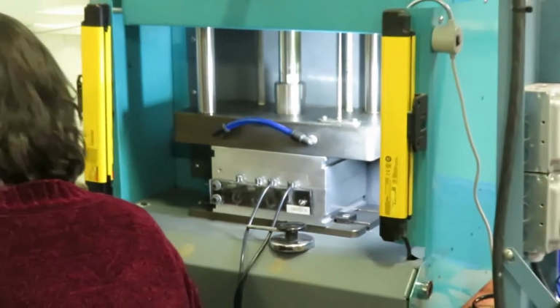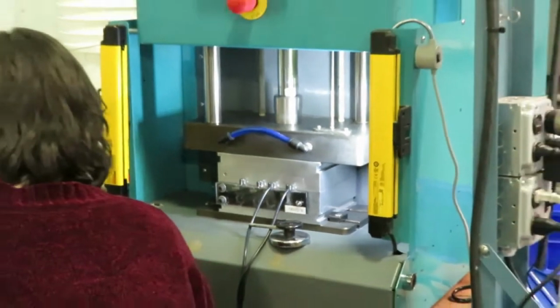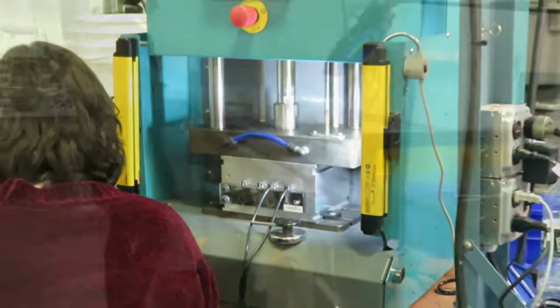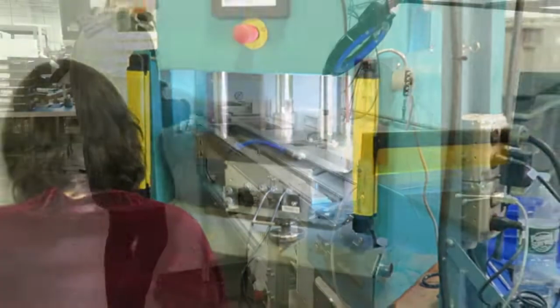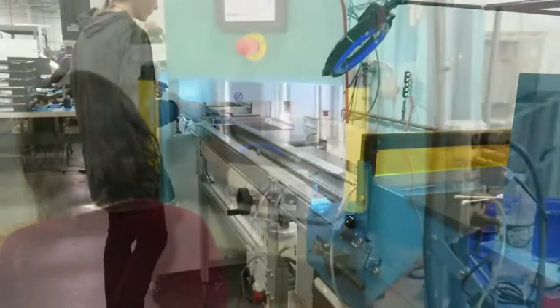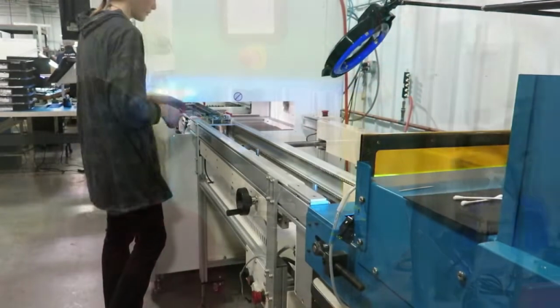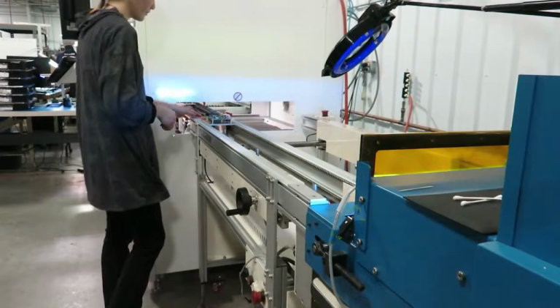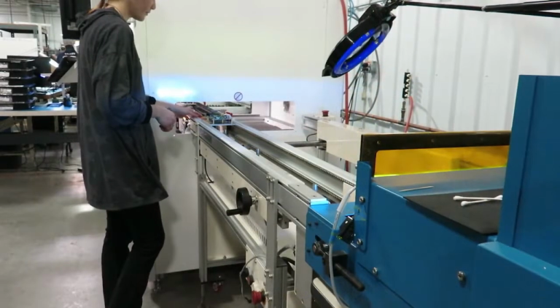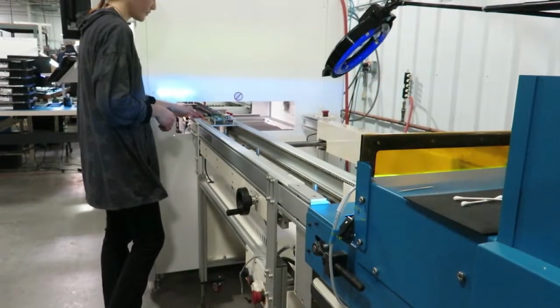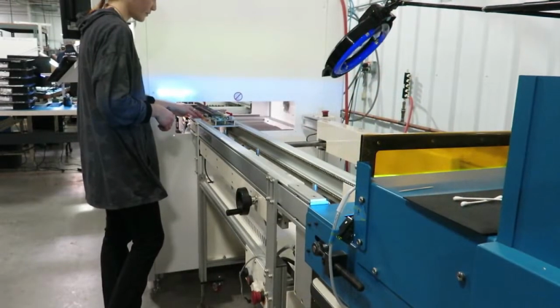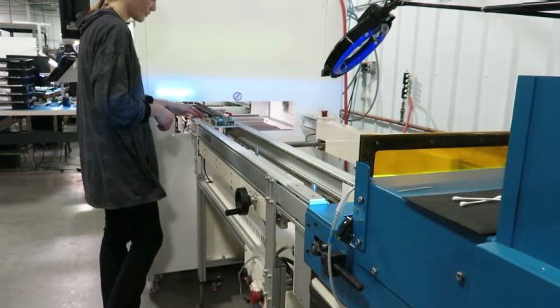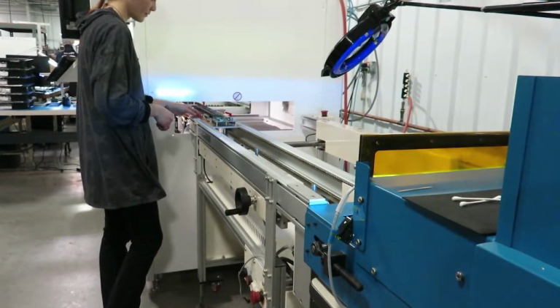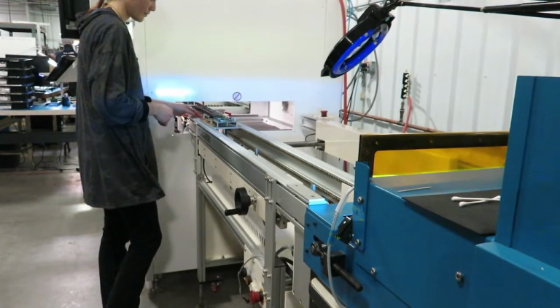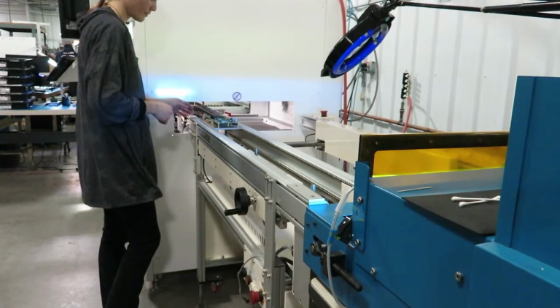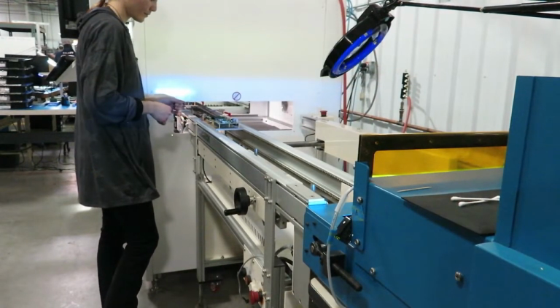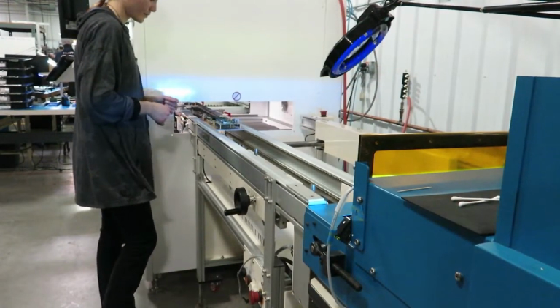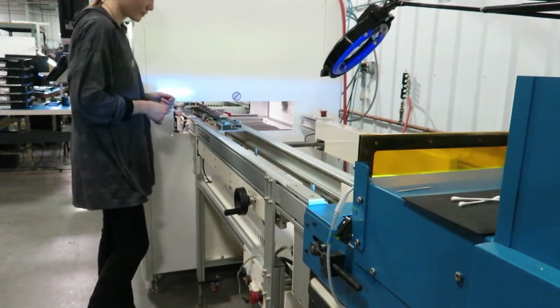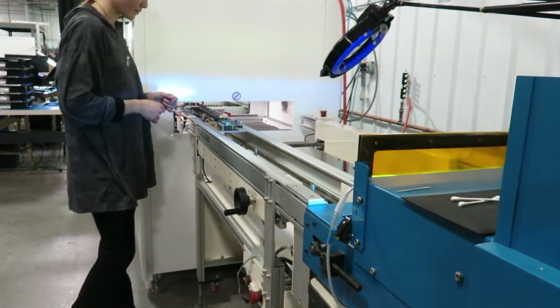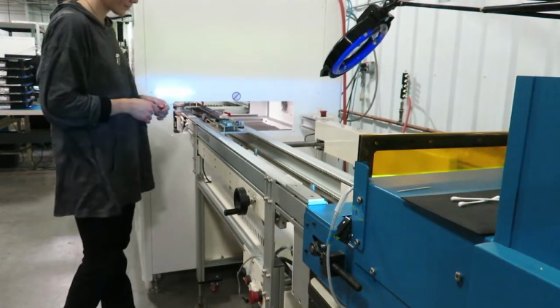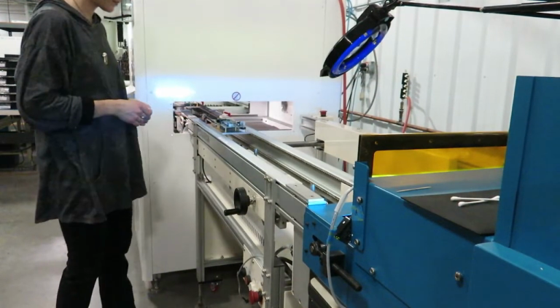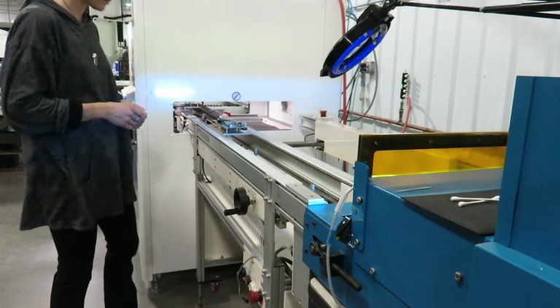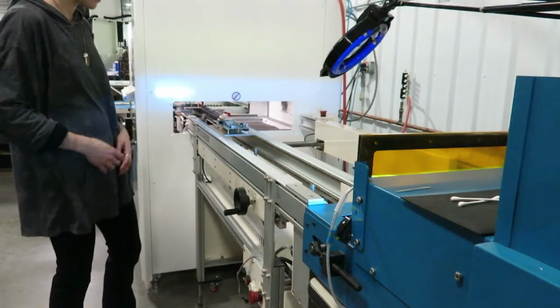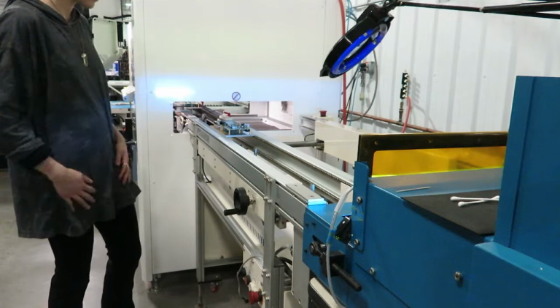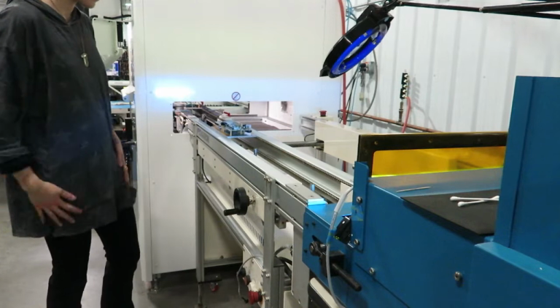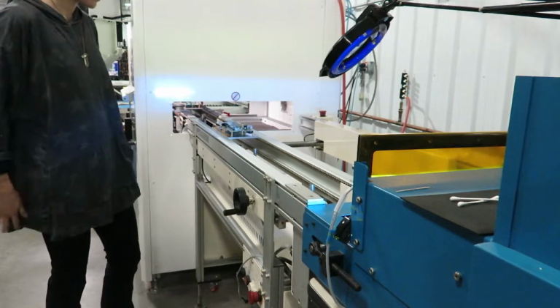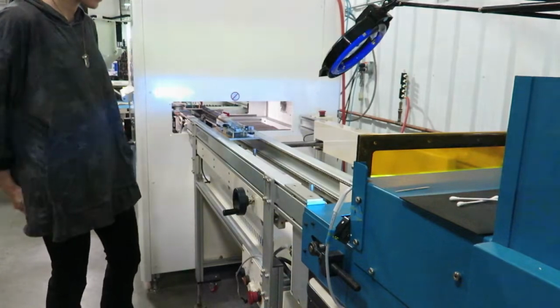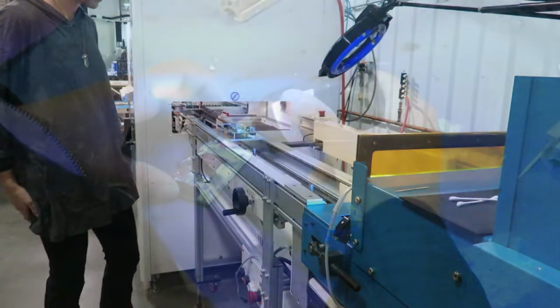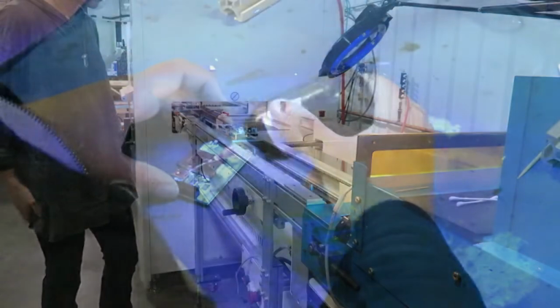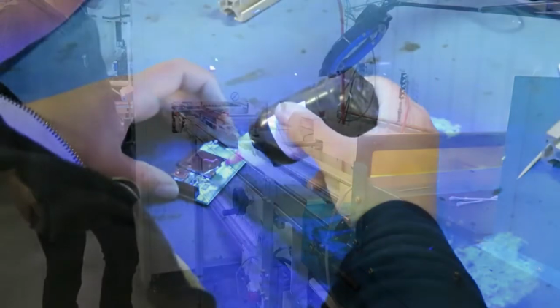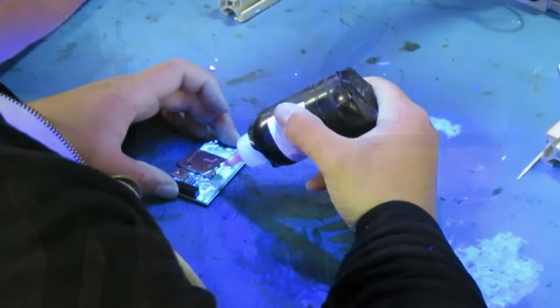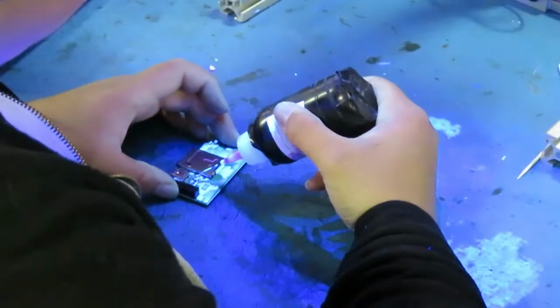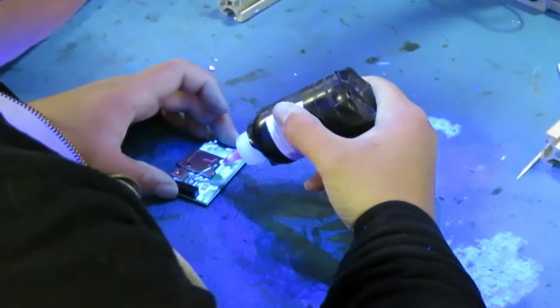PCB assemblies can get a conformal coating, requiring a skilled worker to use the robotic system or apply a coating manually.